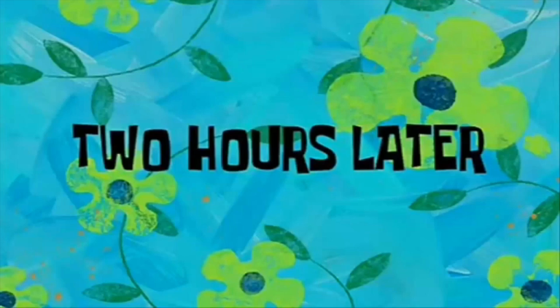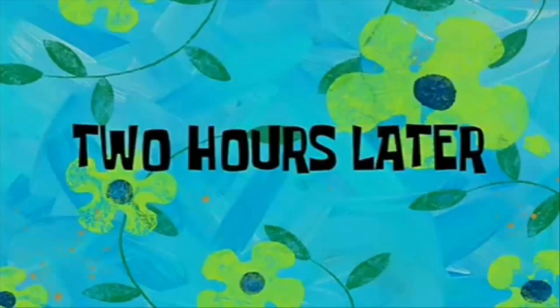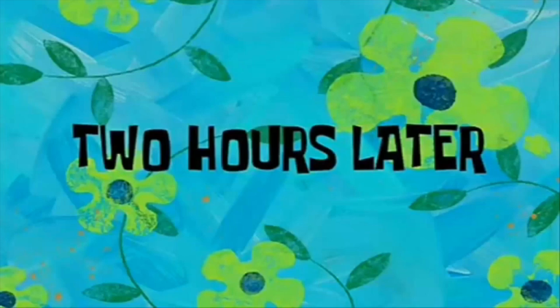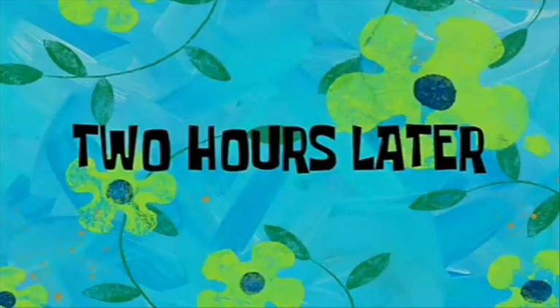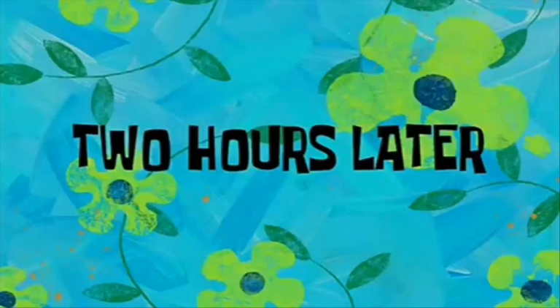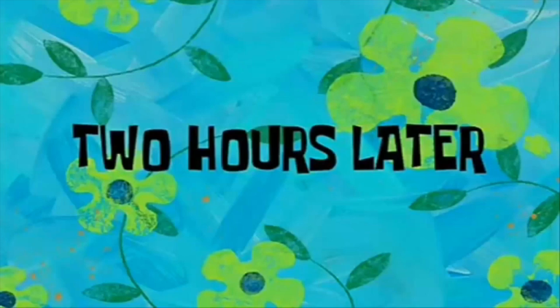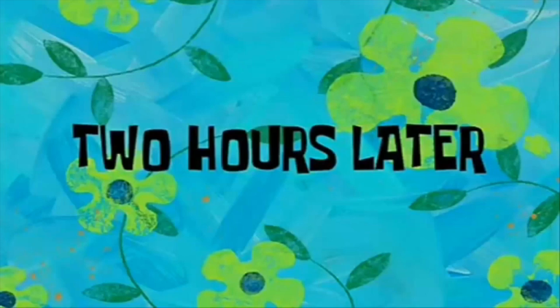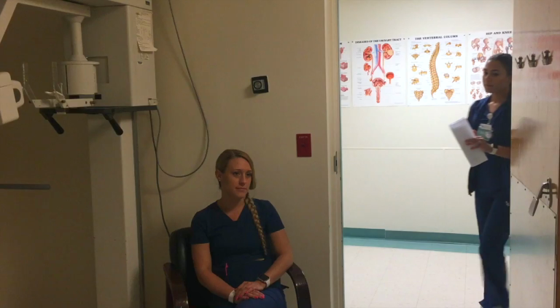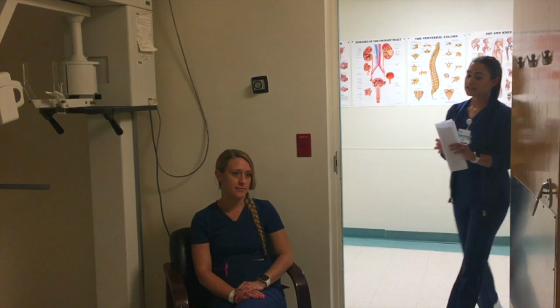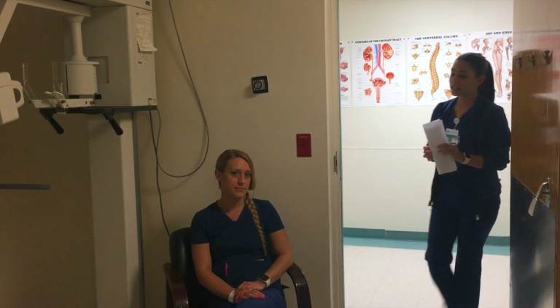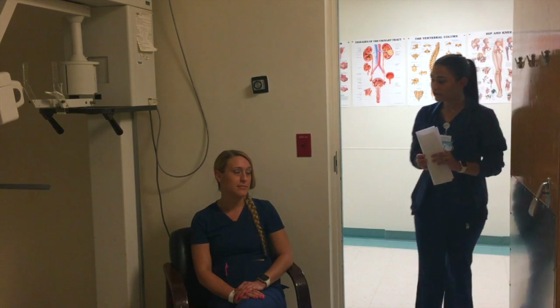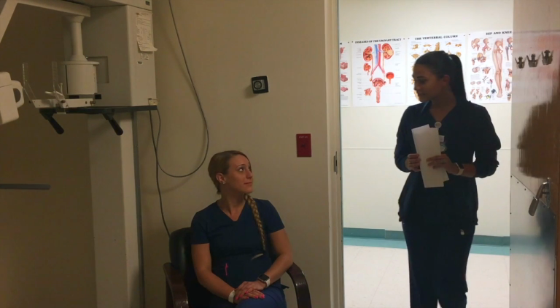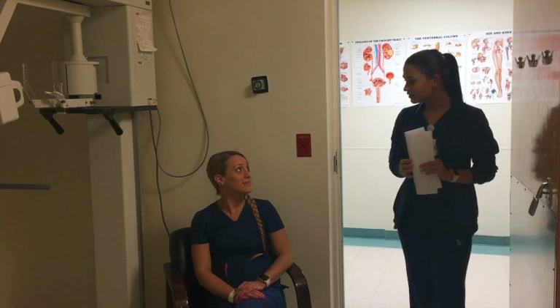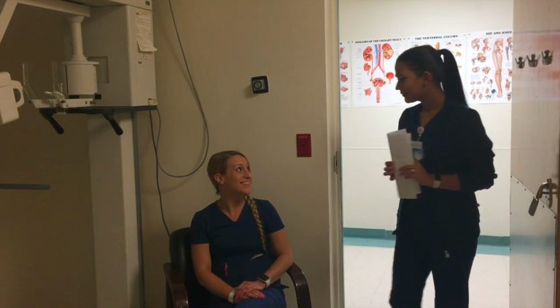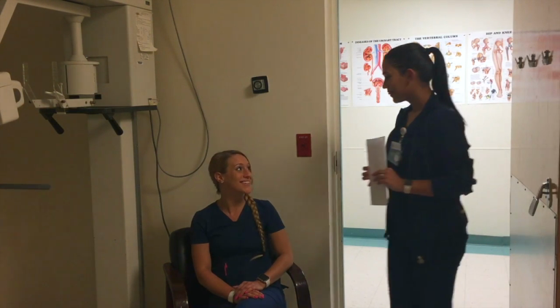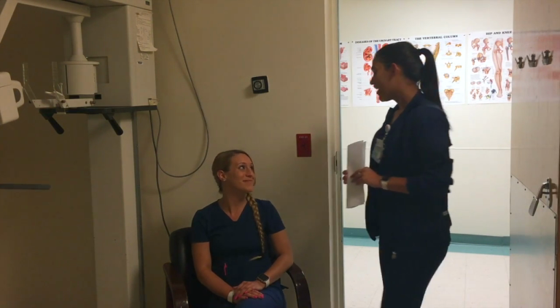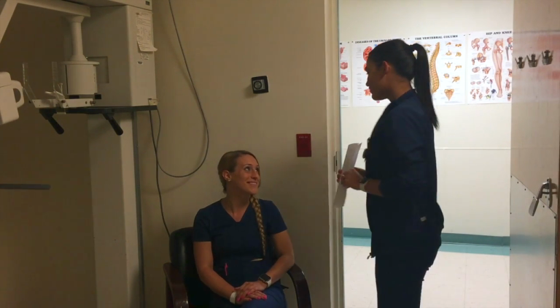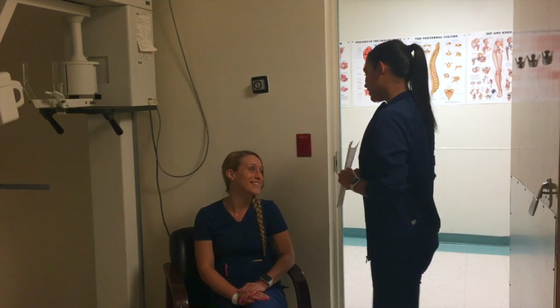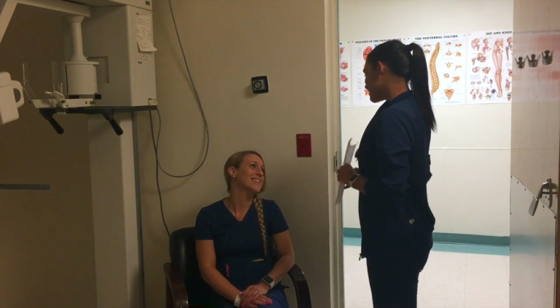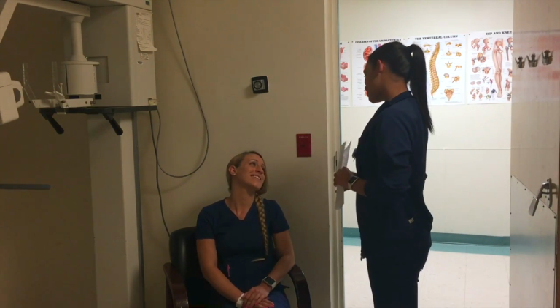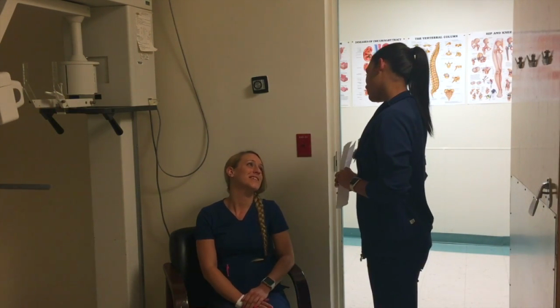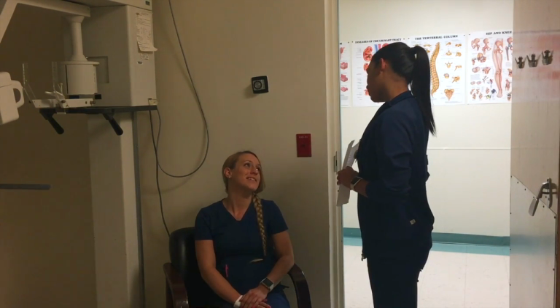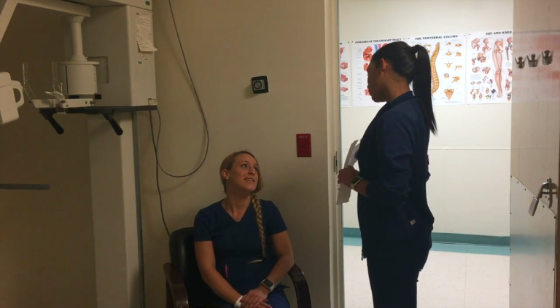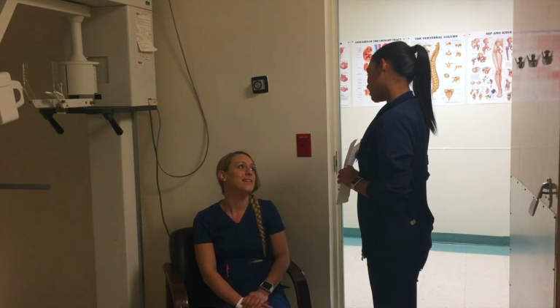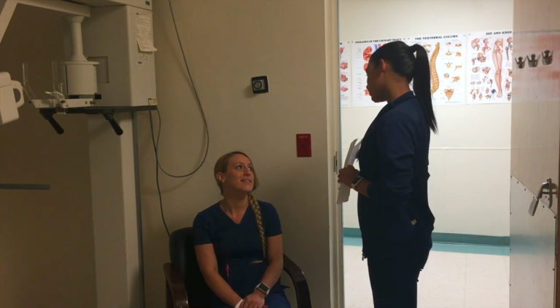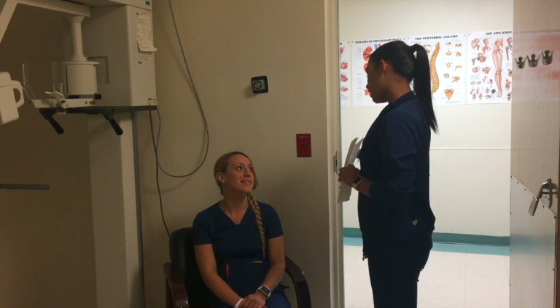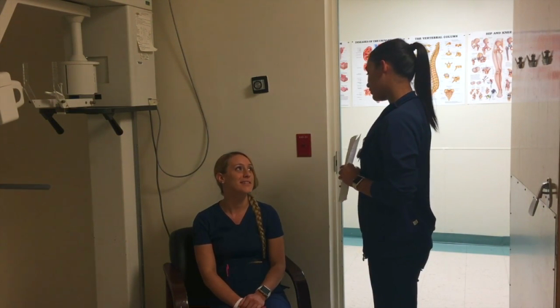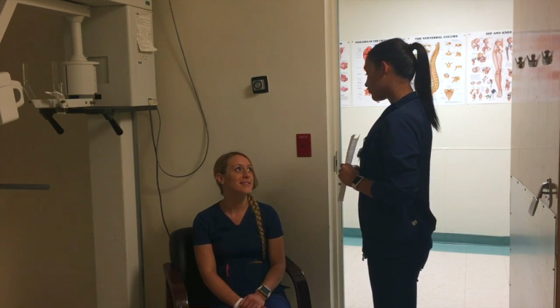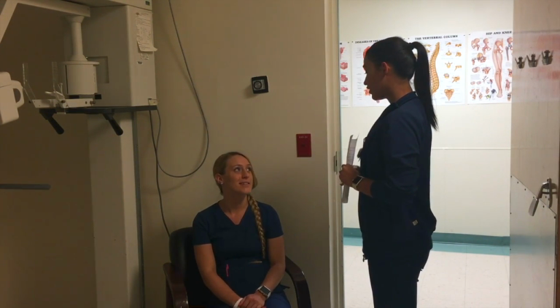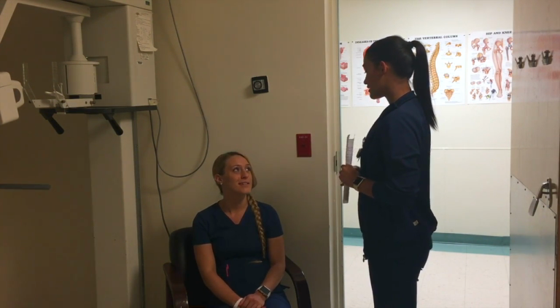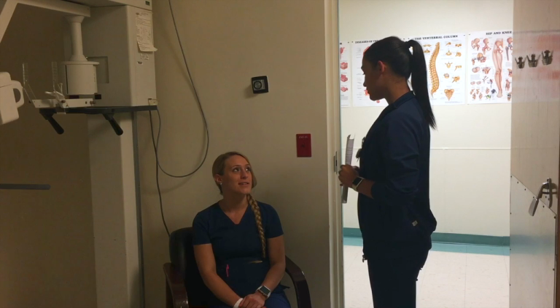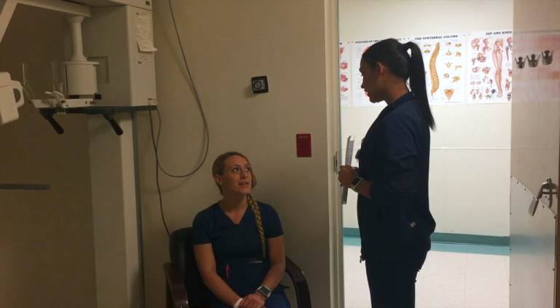Two hours later — Mrs. Quiñones? Hi, my name is Keishla. I'm with X-ray. I'll be performing your exam today.